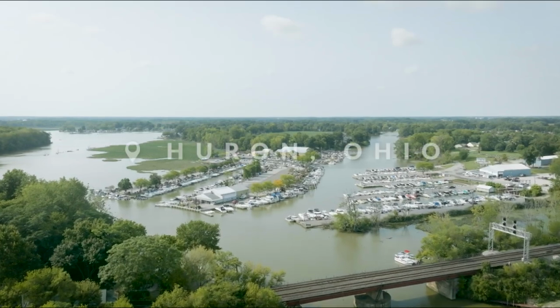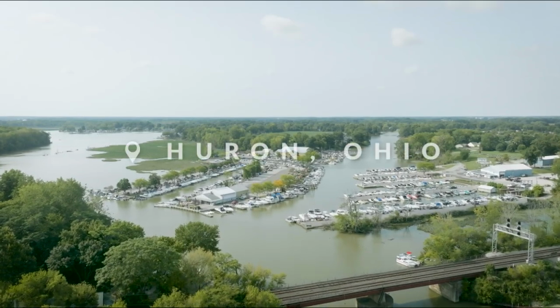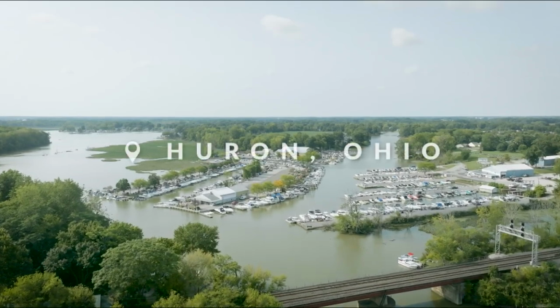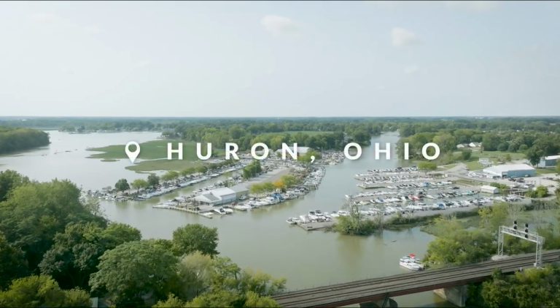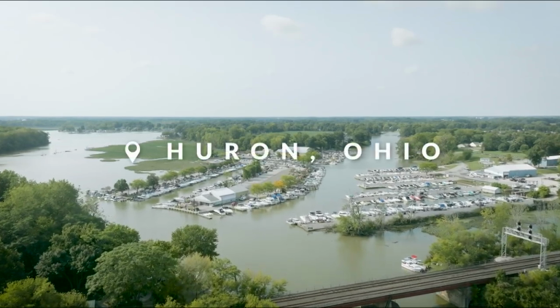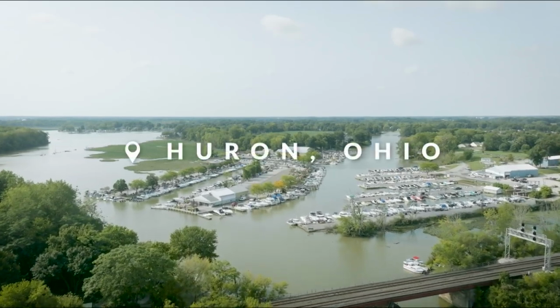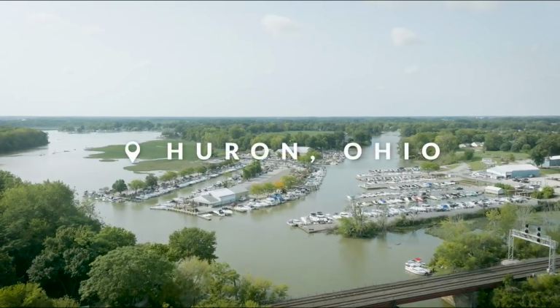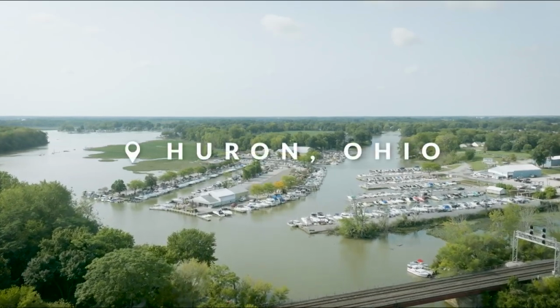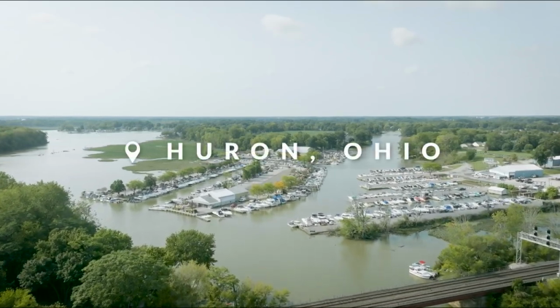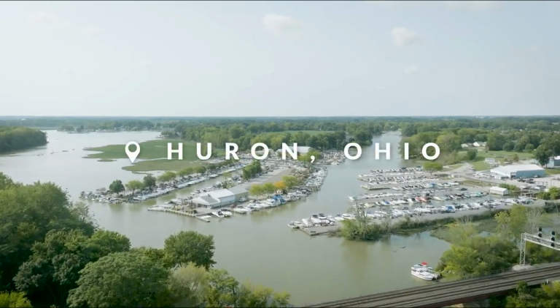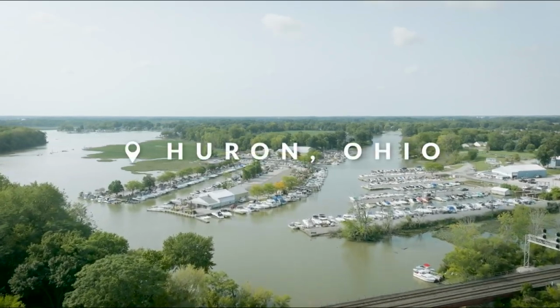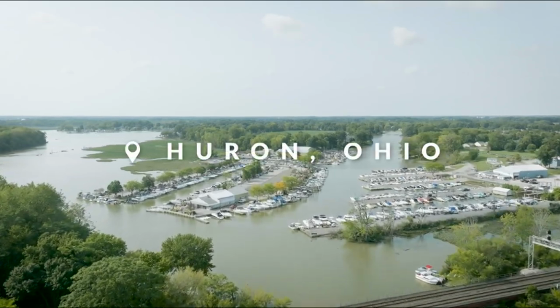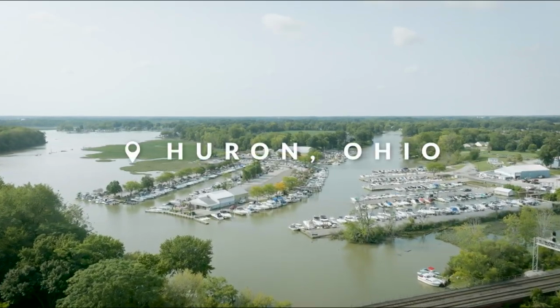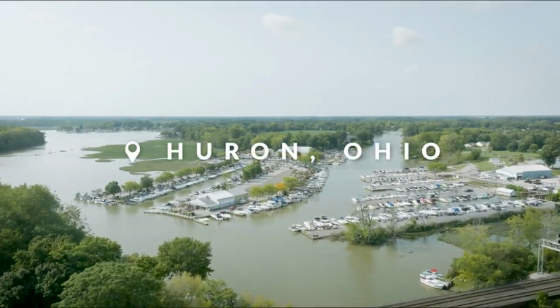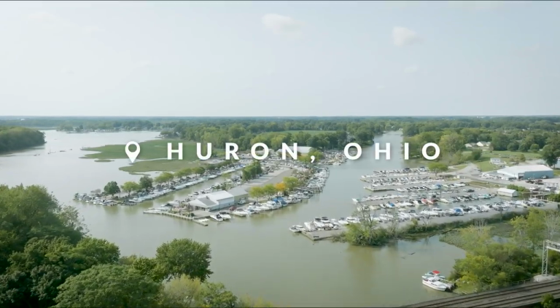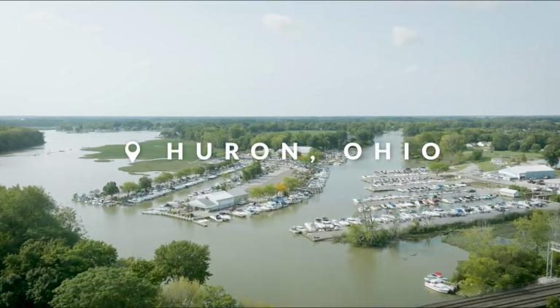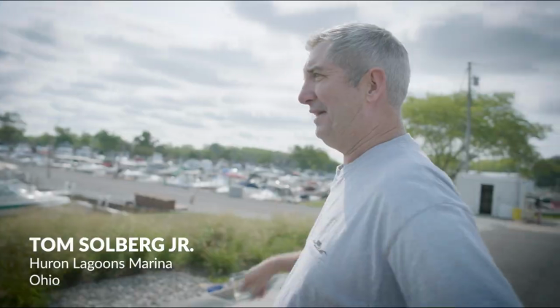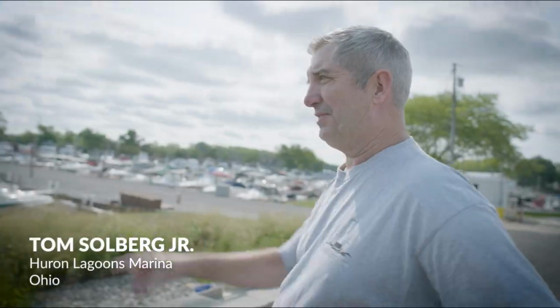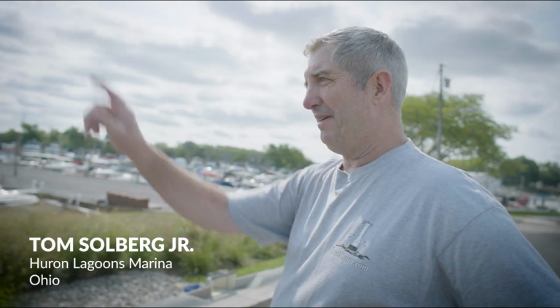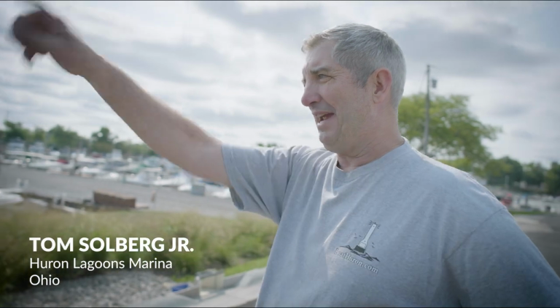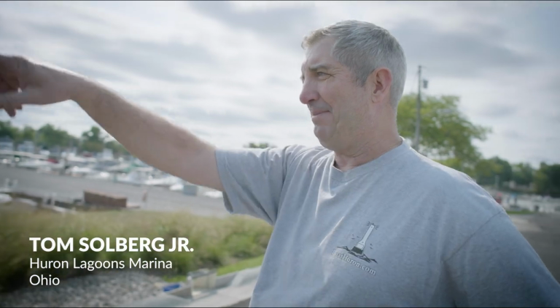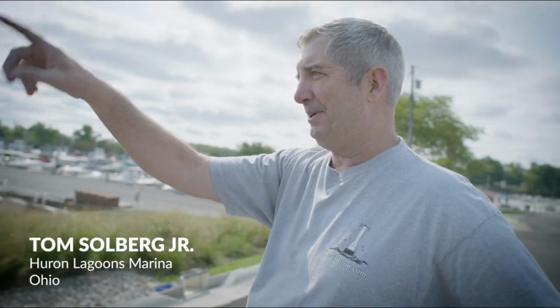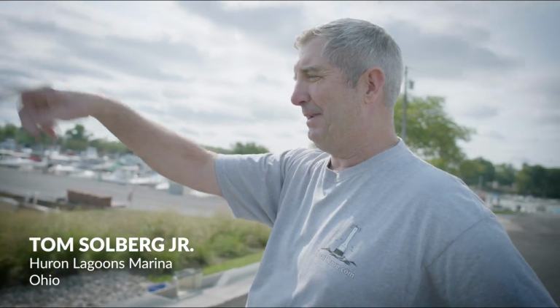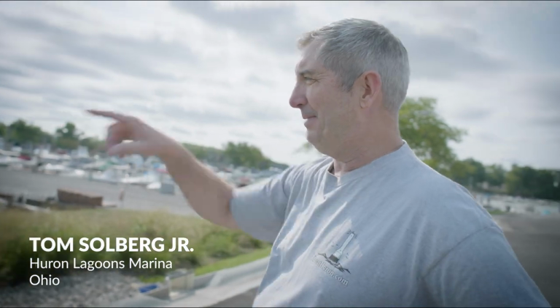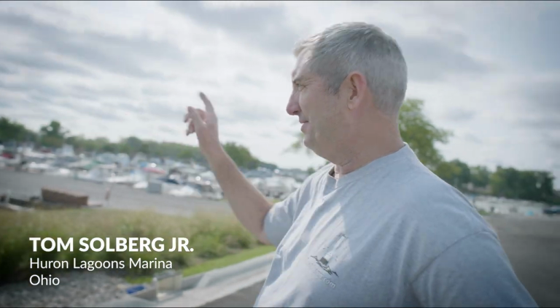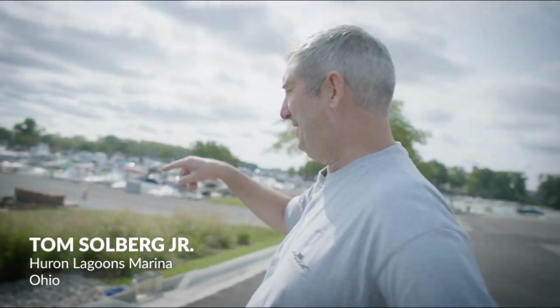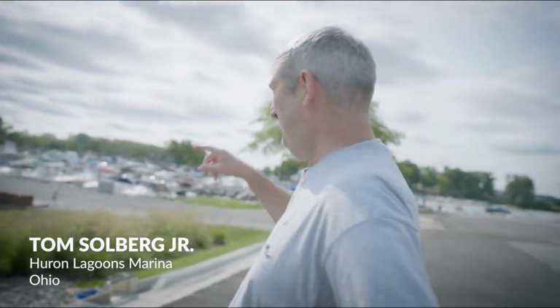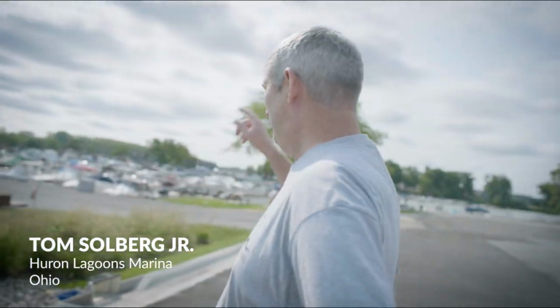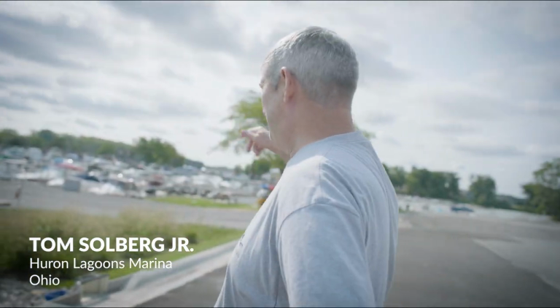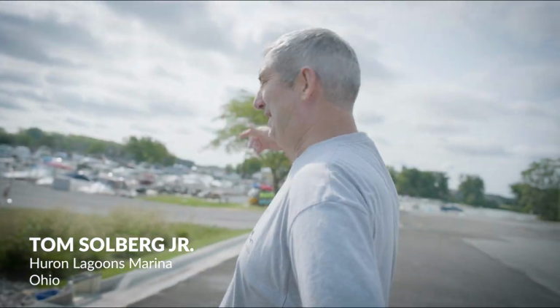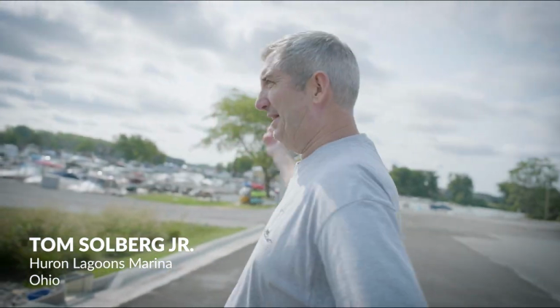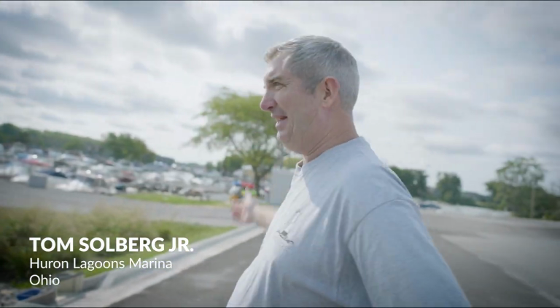We have 220 docks here on five fingers. We have A pier, B pier, C, D, and E.